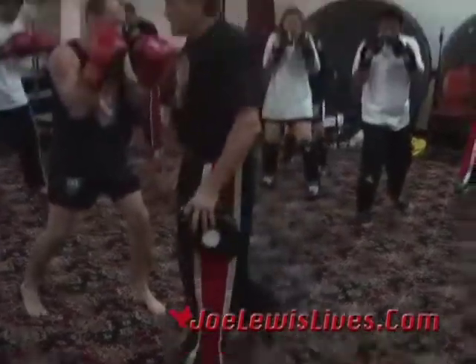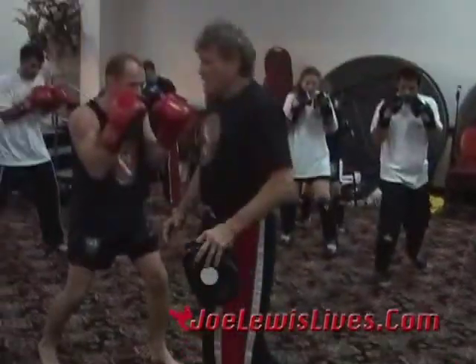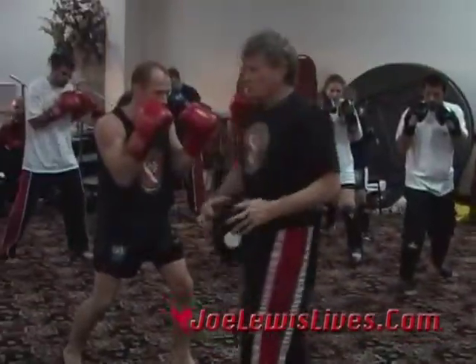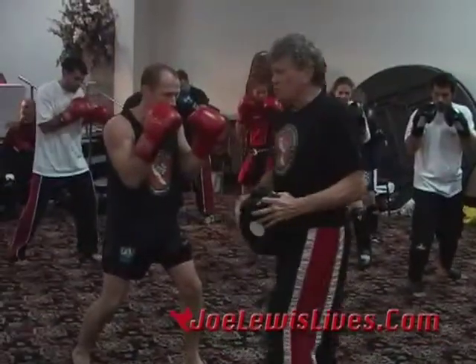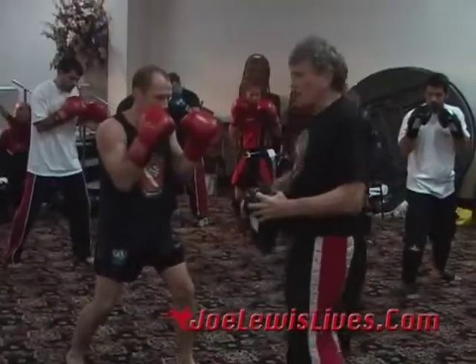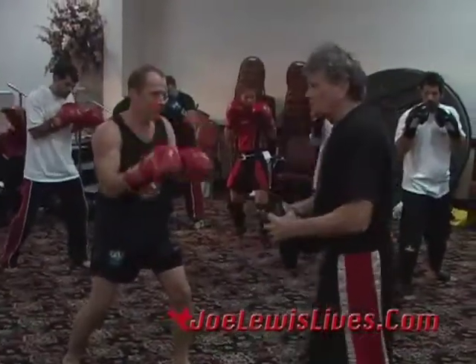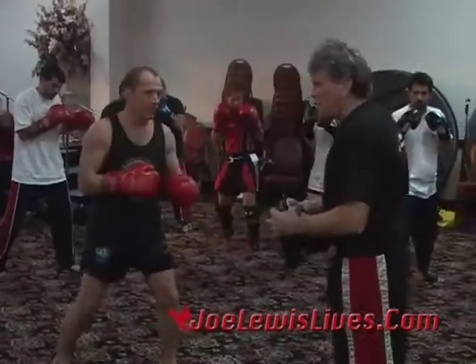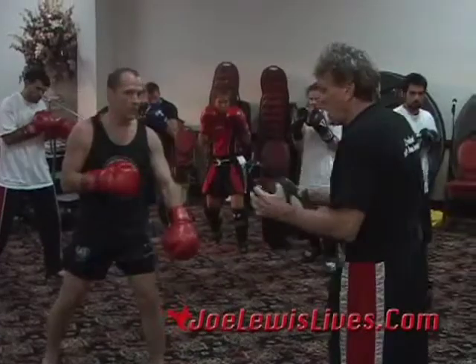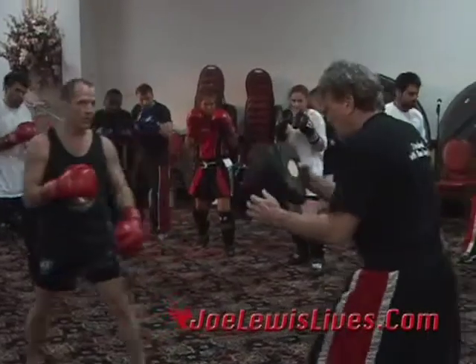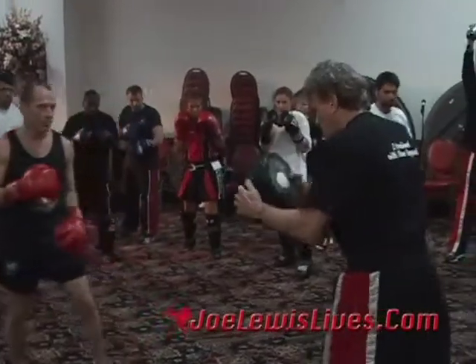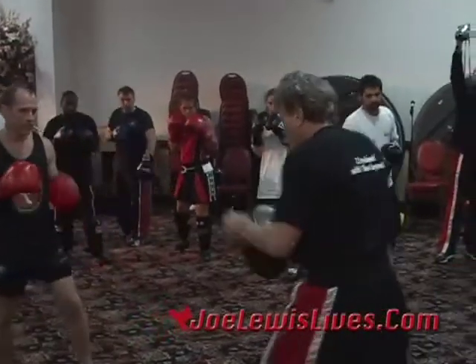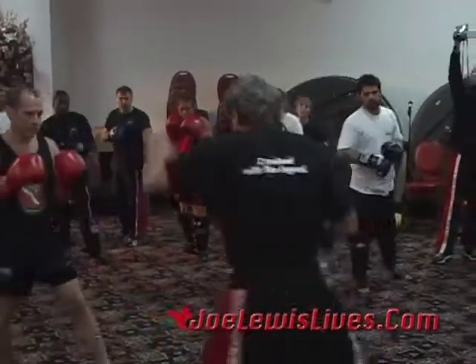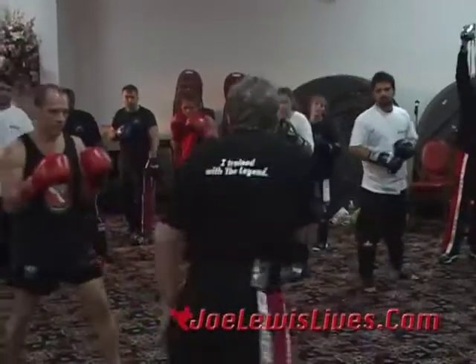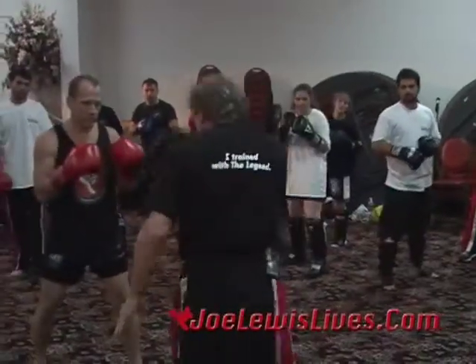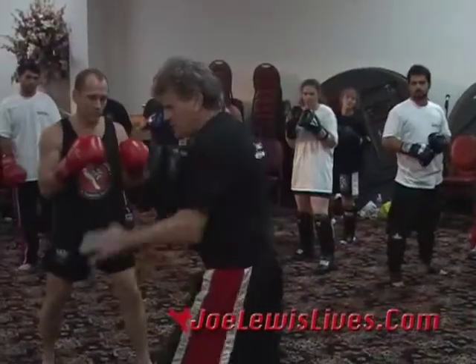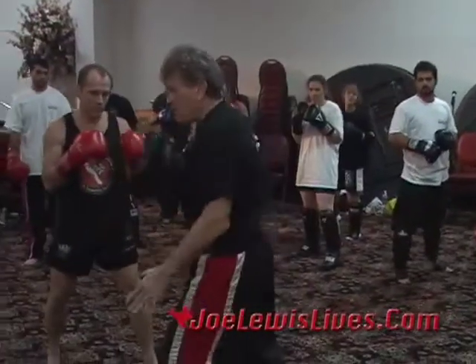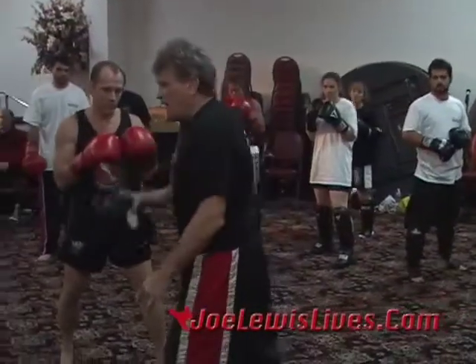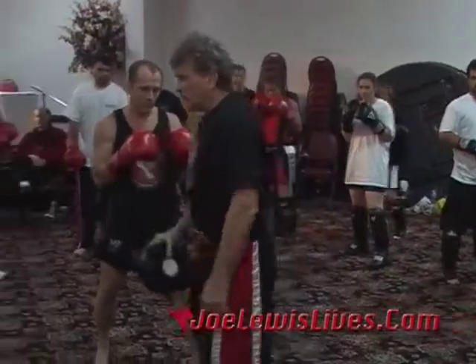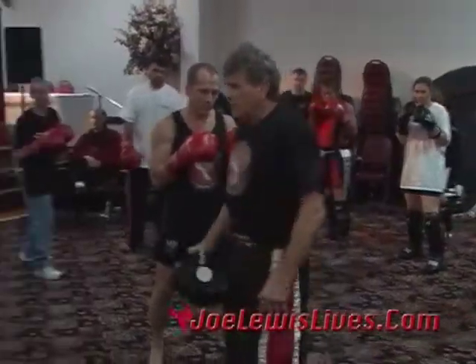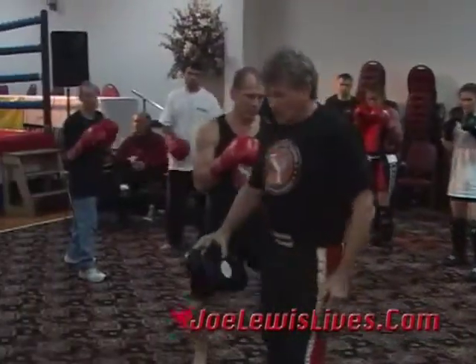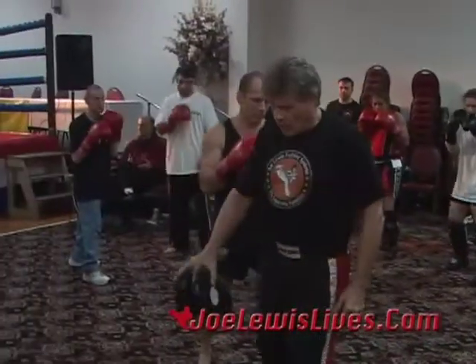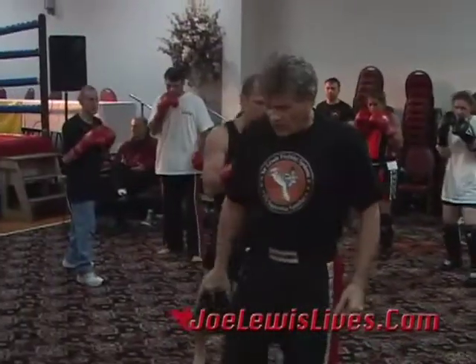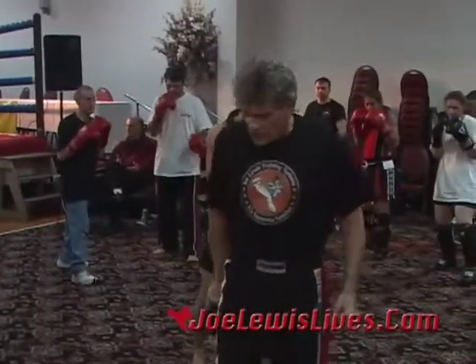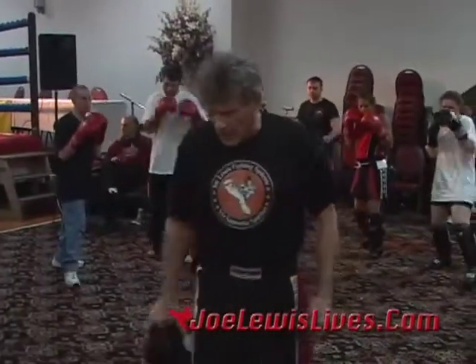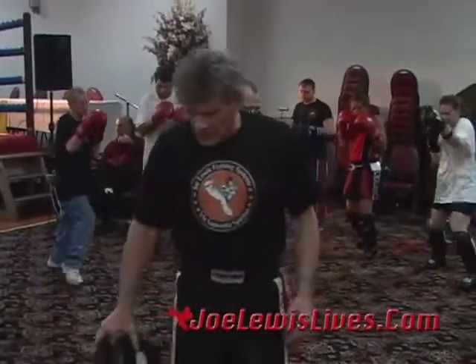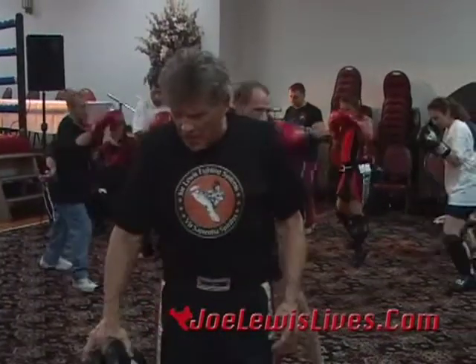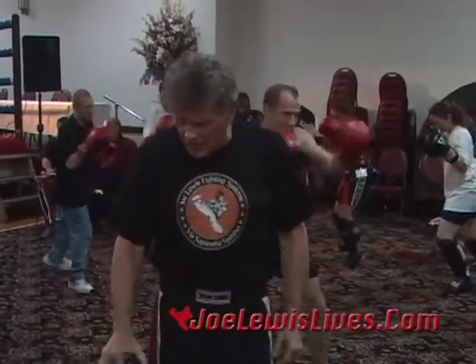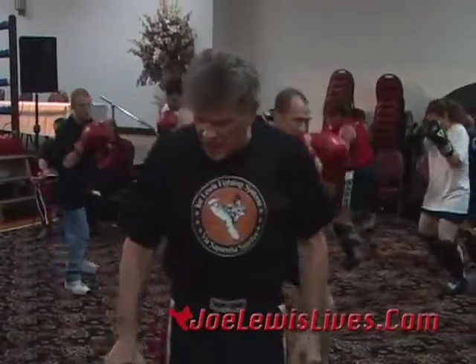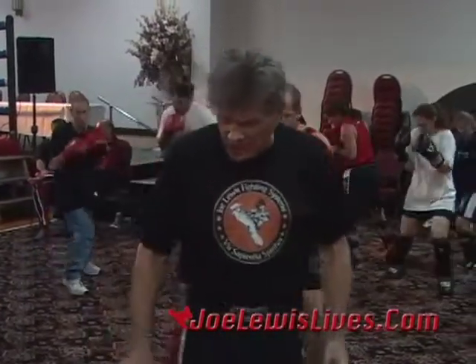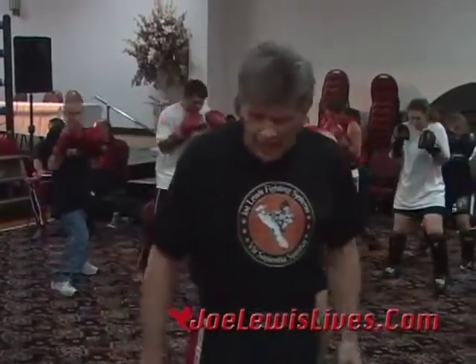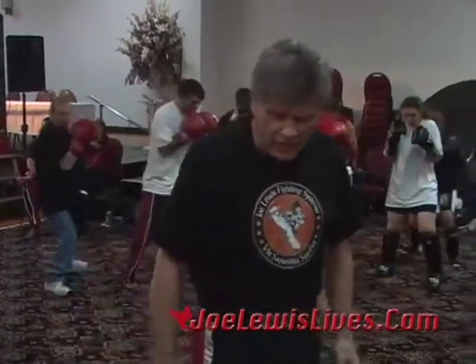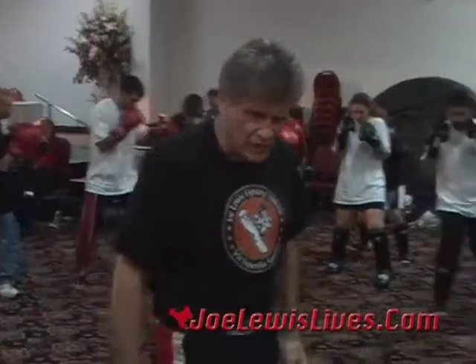Now we're going to do a double slide, watch it. Jab, slide, slide. Step in, jab, slide, slide. There you go.